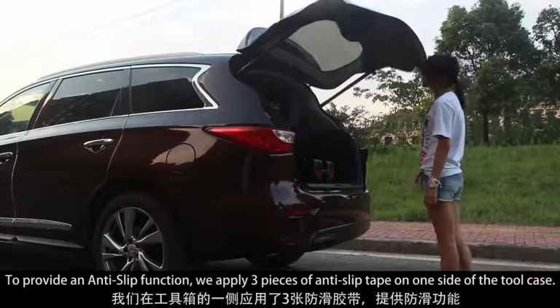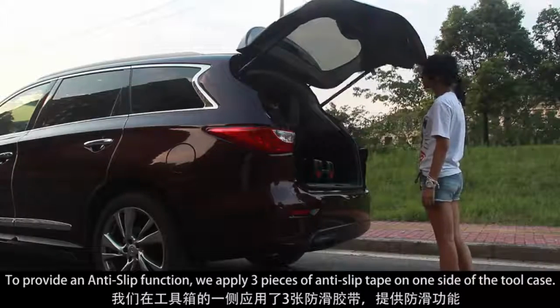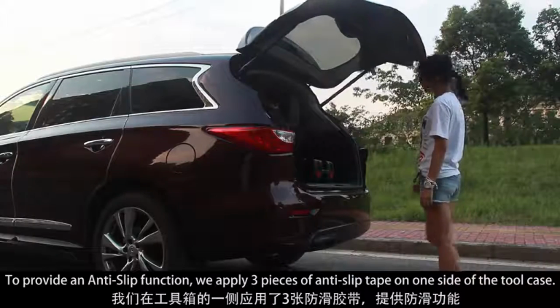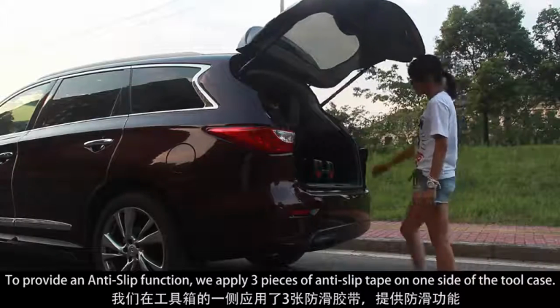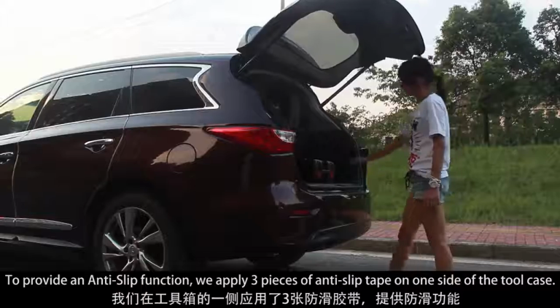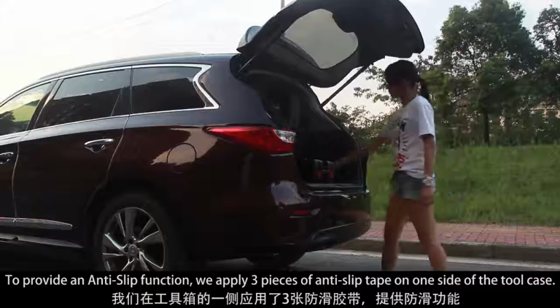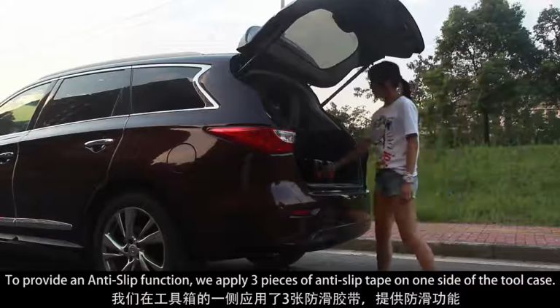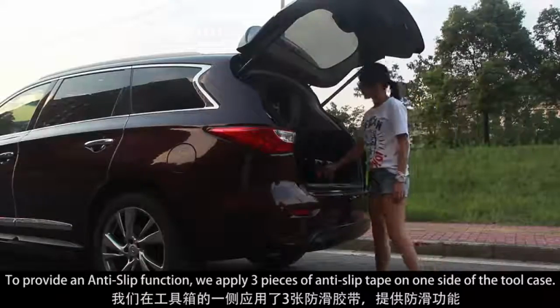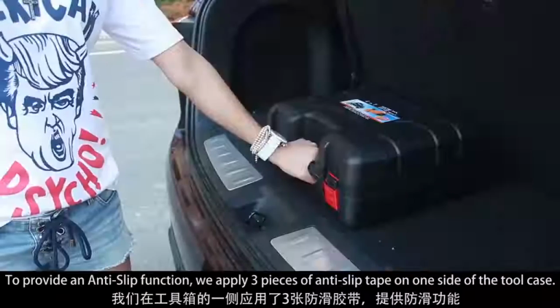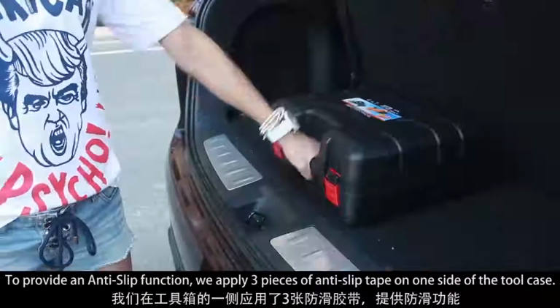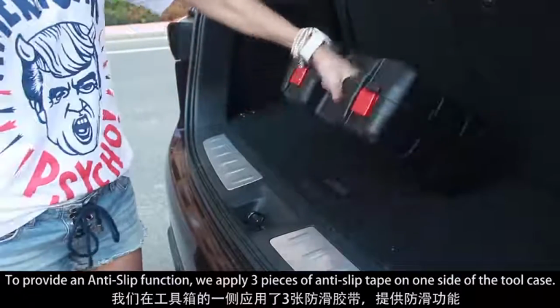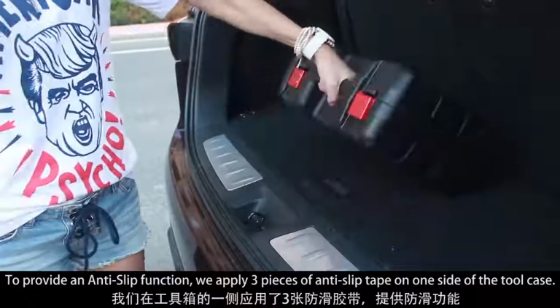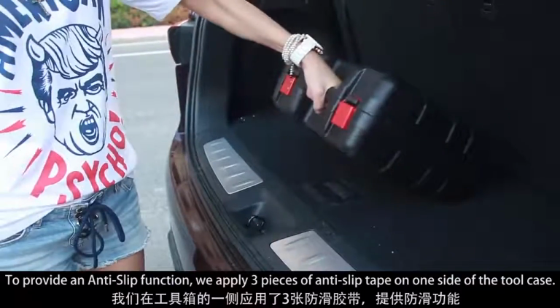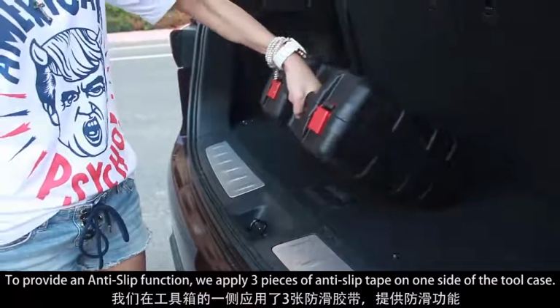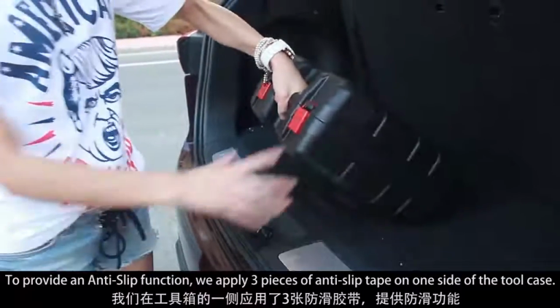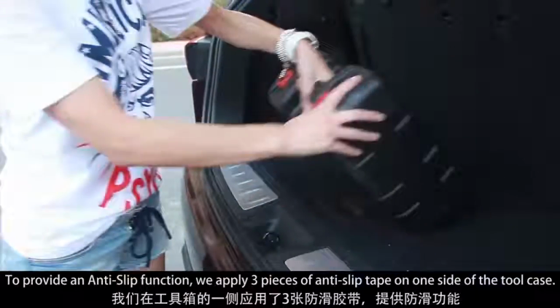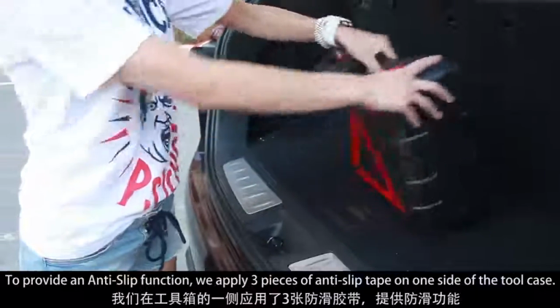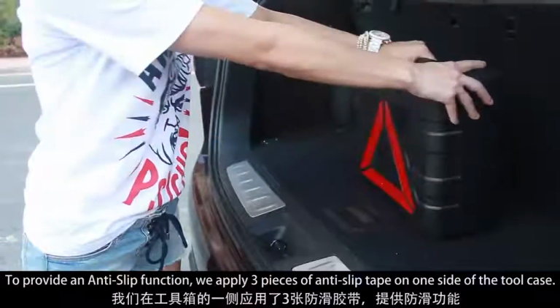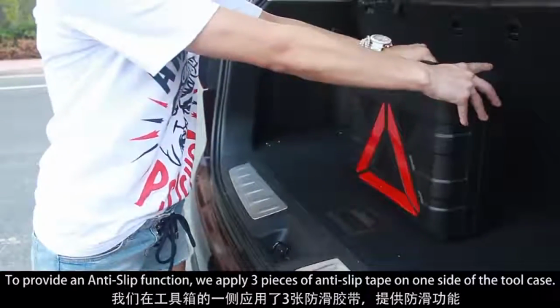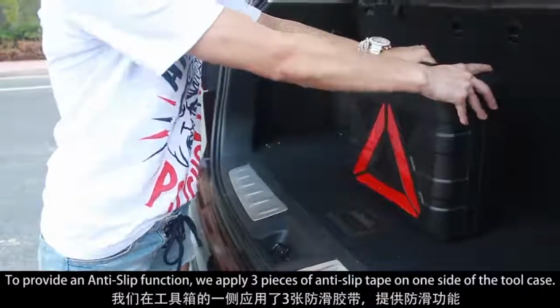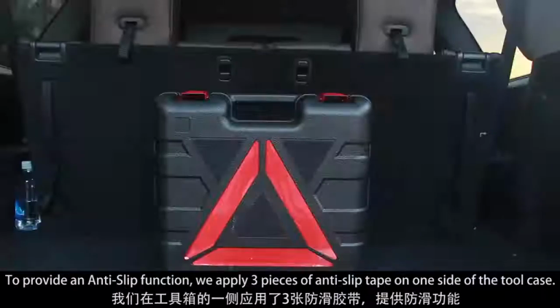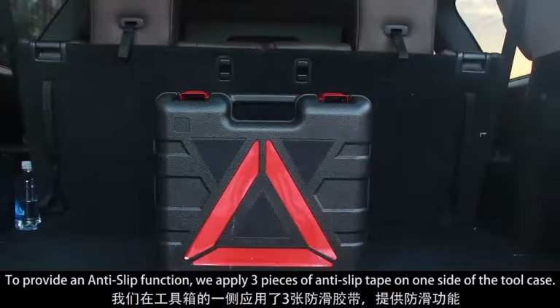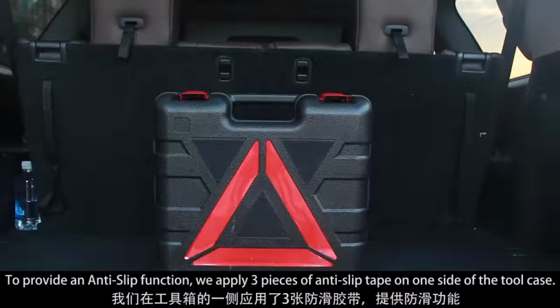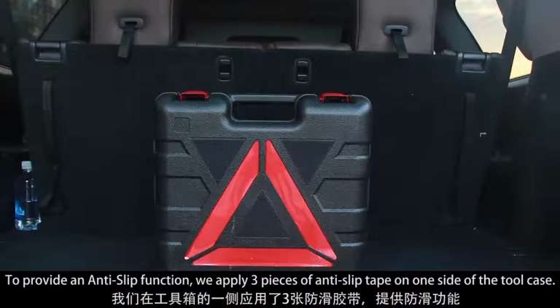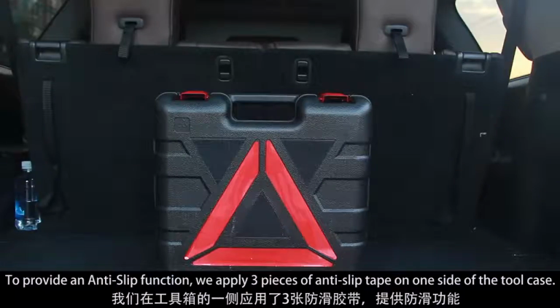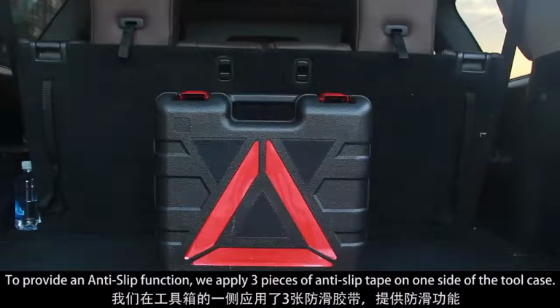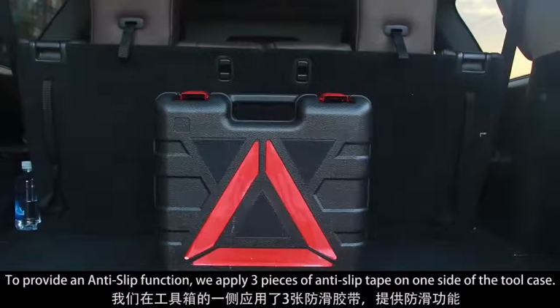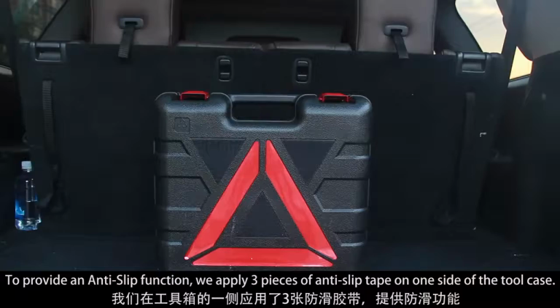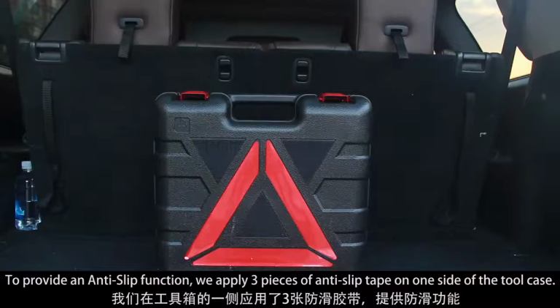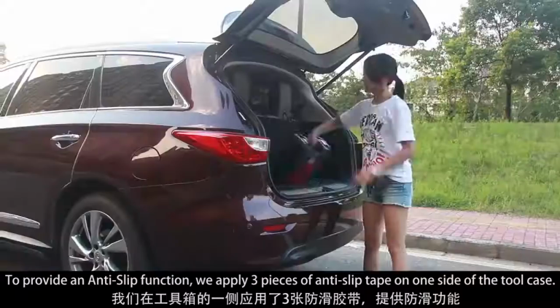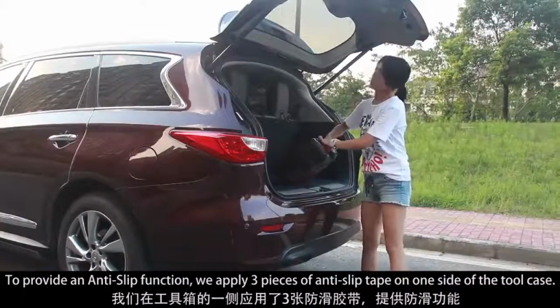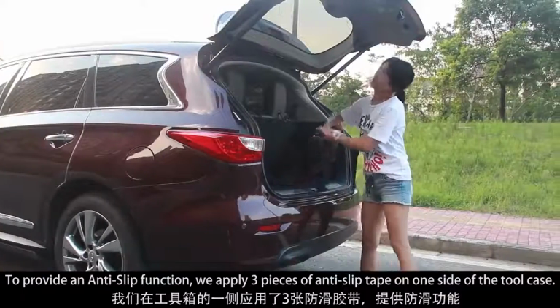To provide anti-slip function, we apply three pieces of anti-slip tape on one side of the tool case.